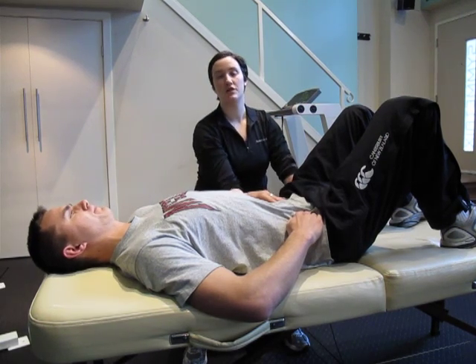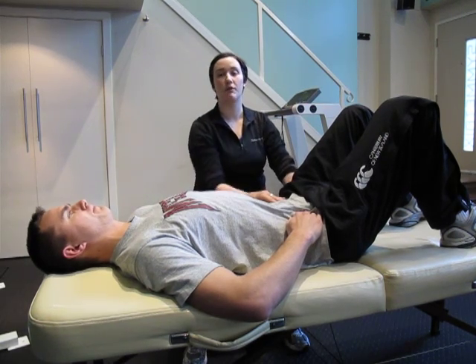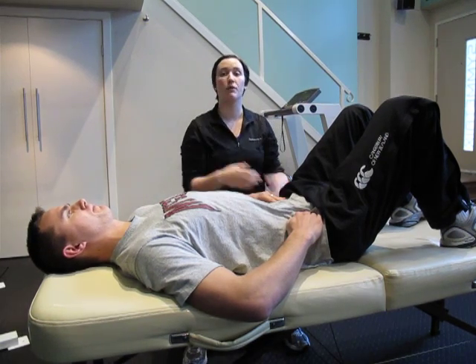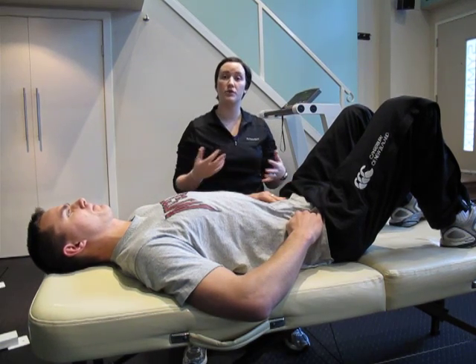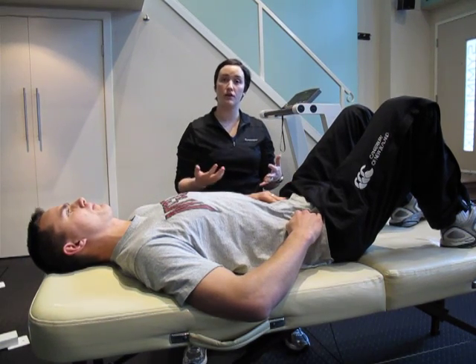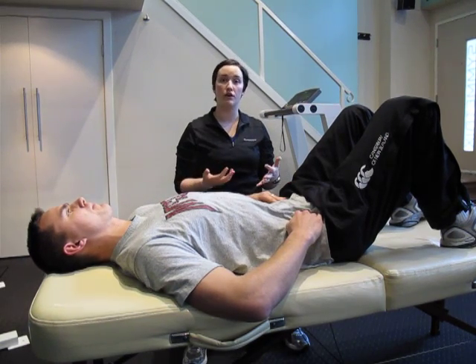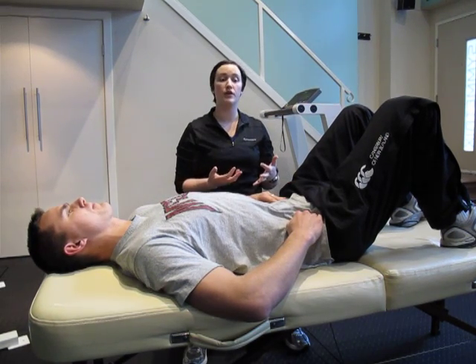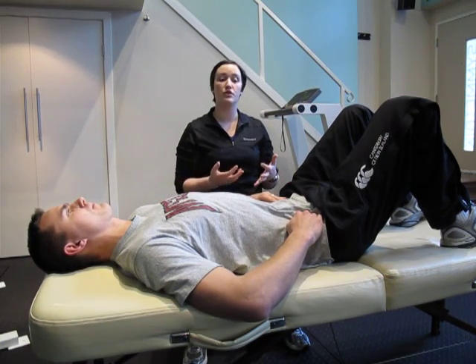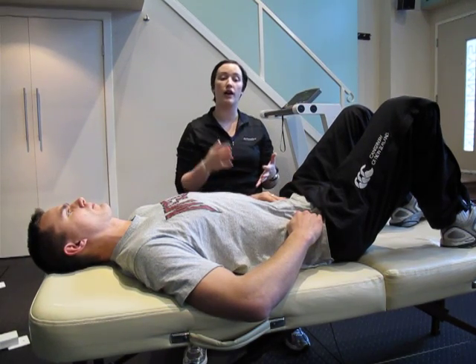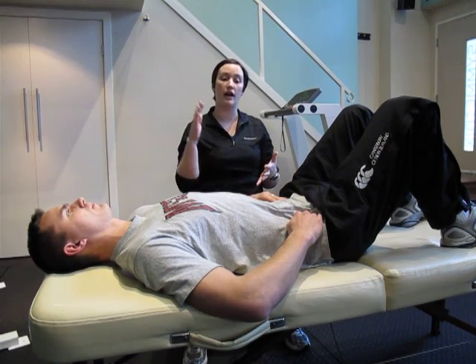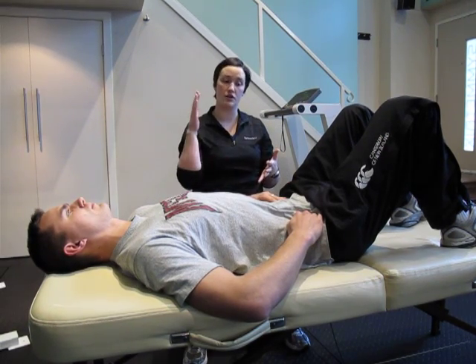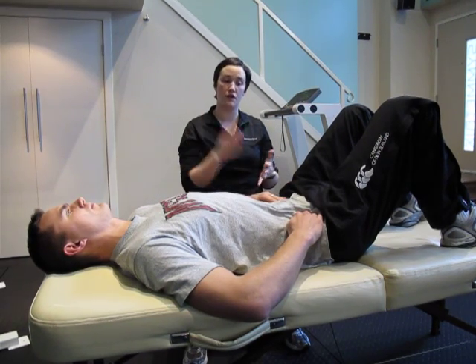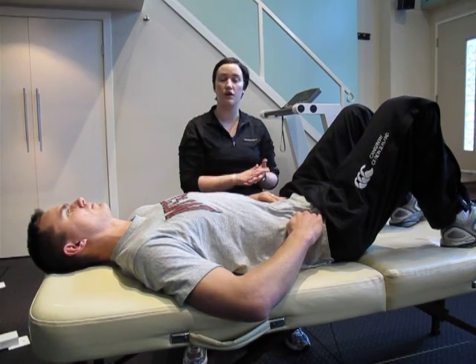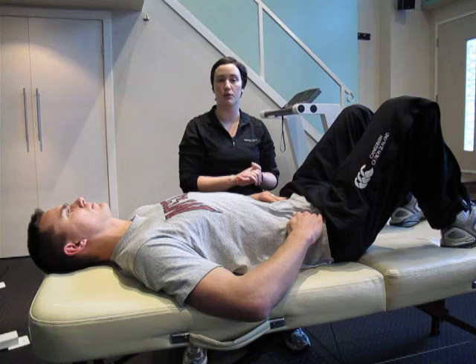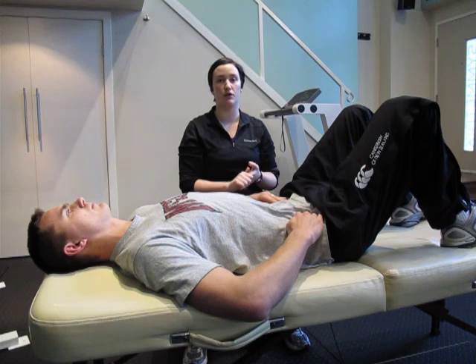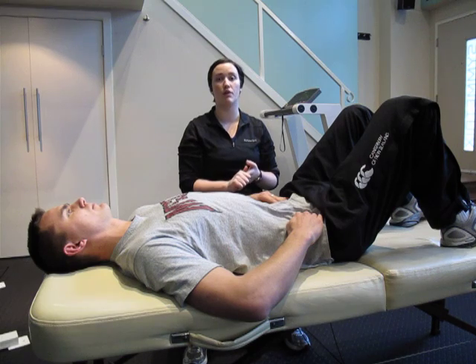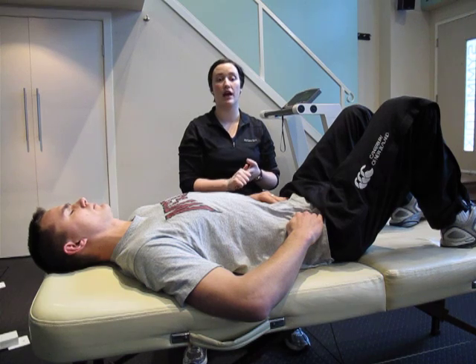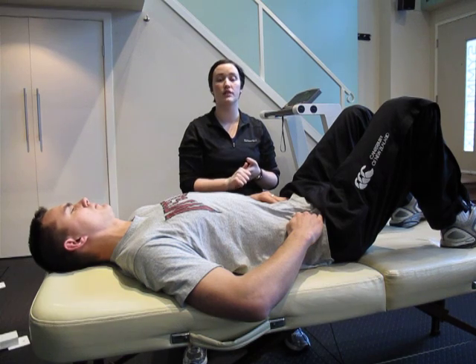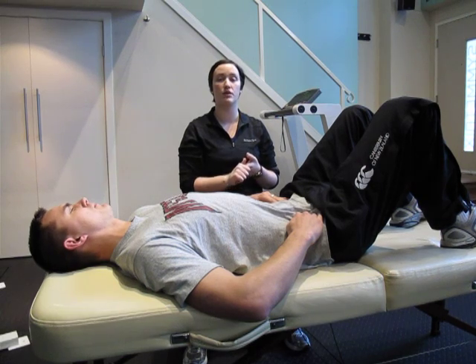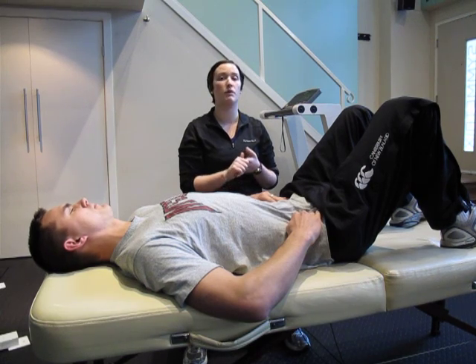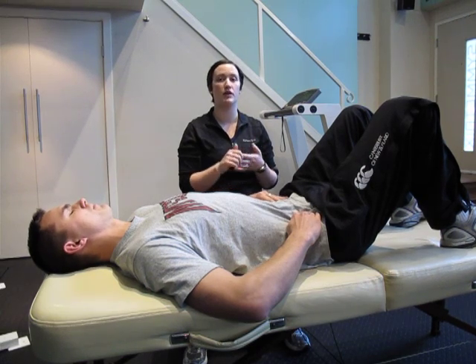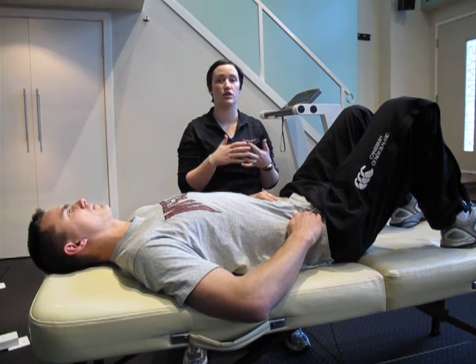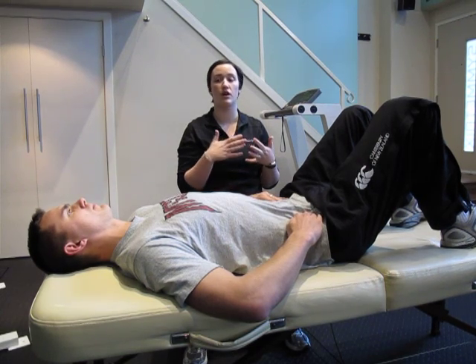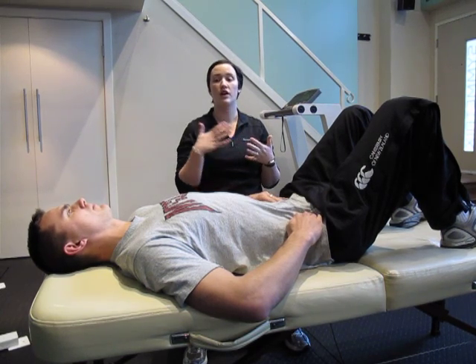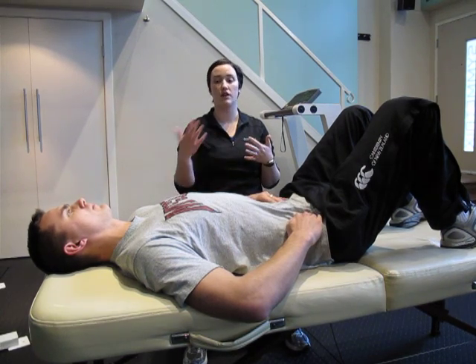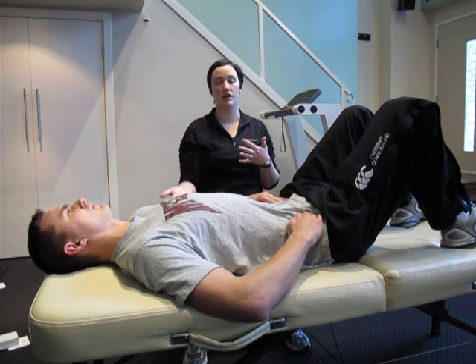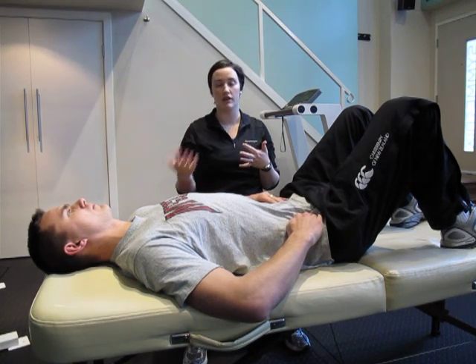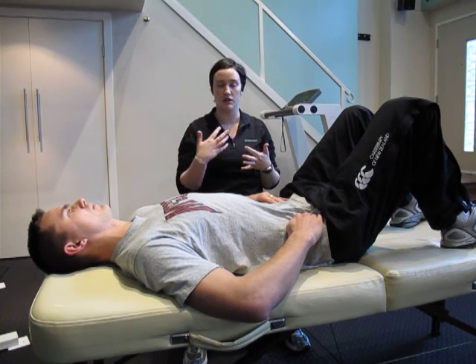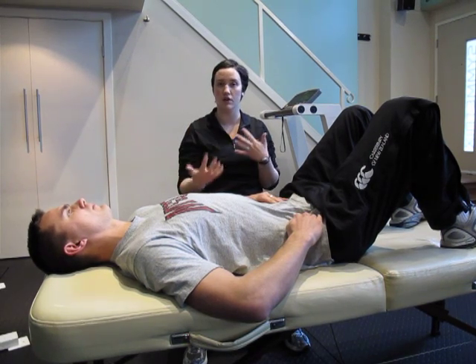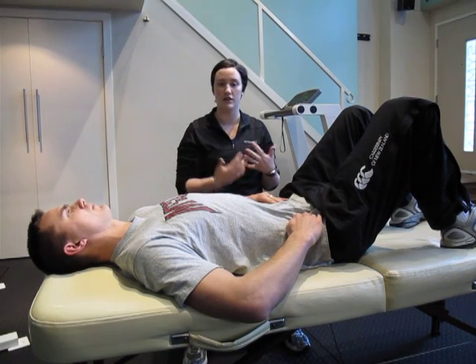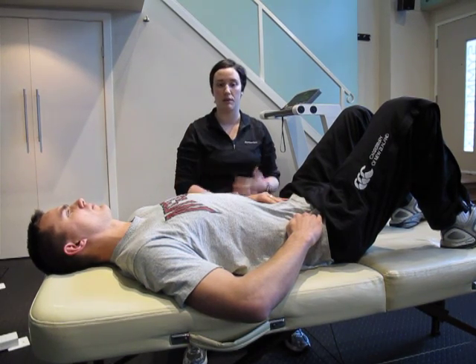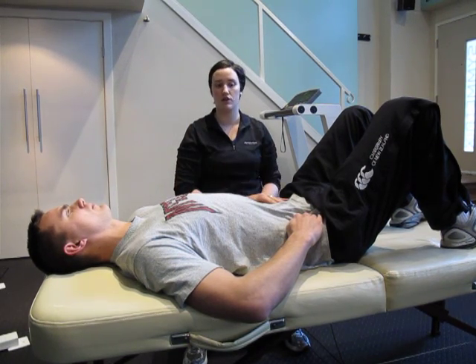No matter which way you cue it, try and actually feel with your own hands, so that you can make sure that your client is on the same page.